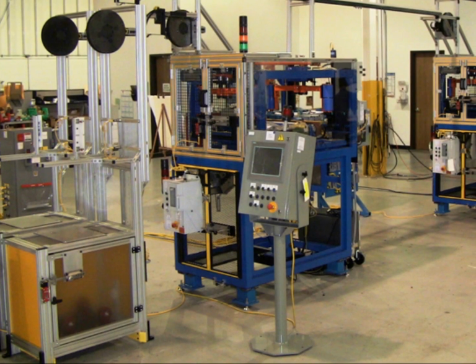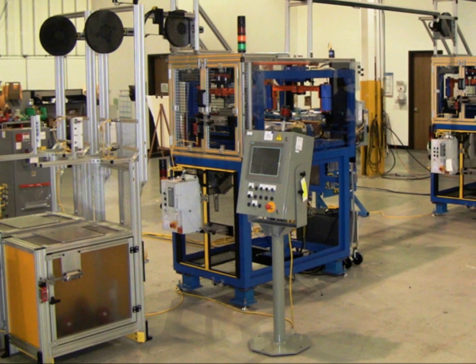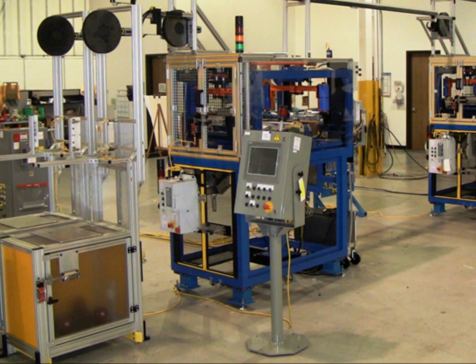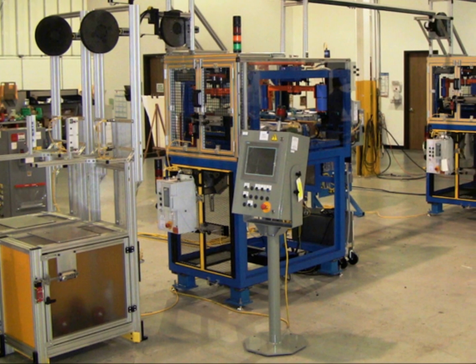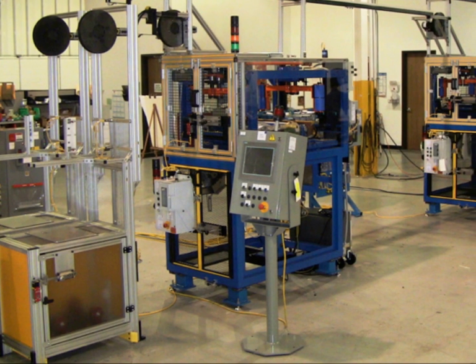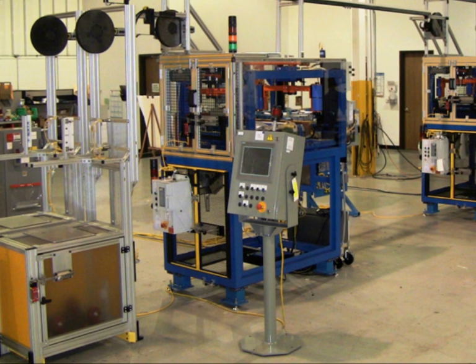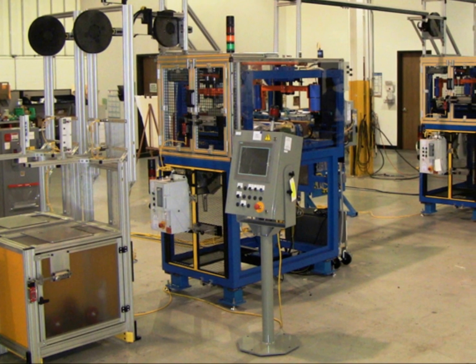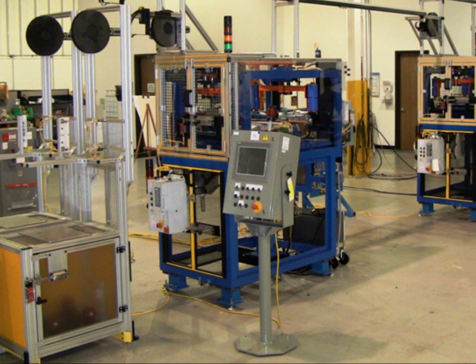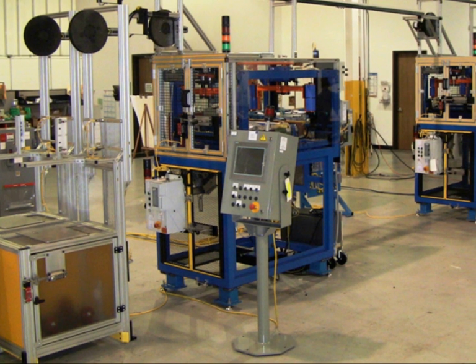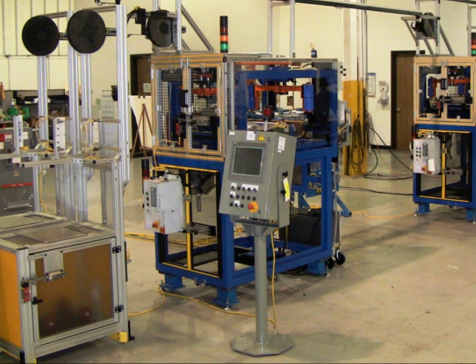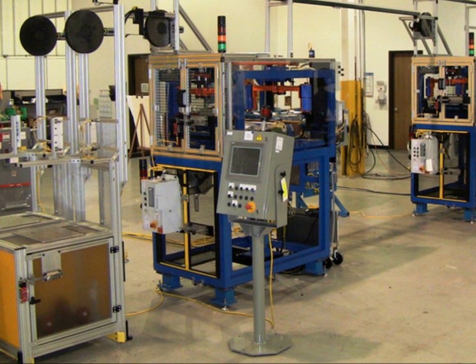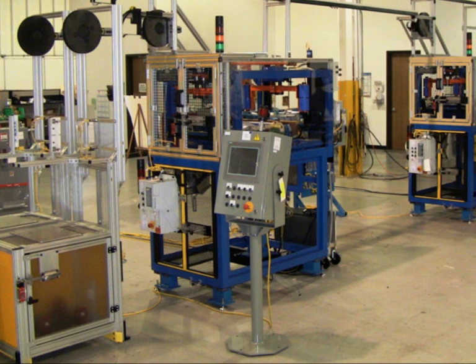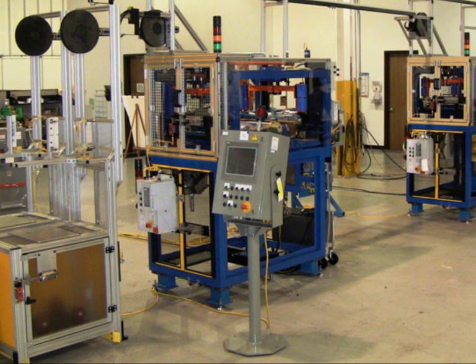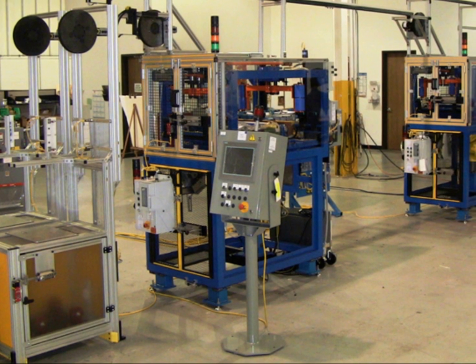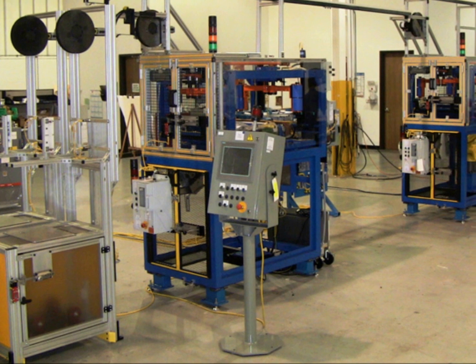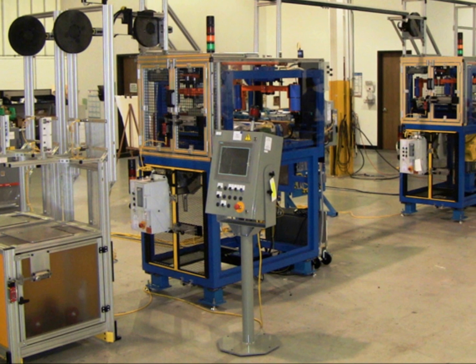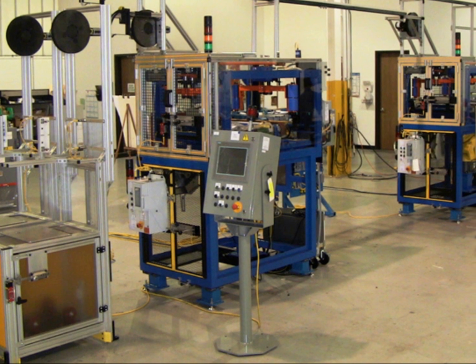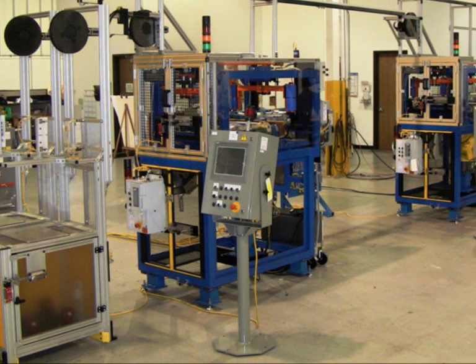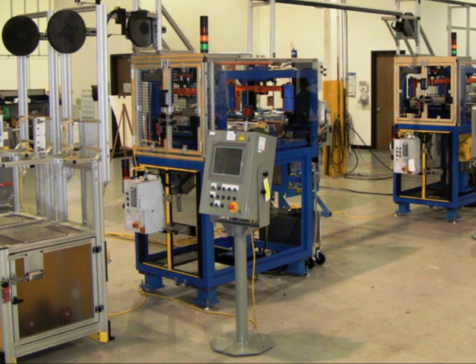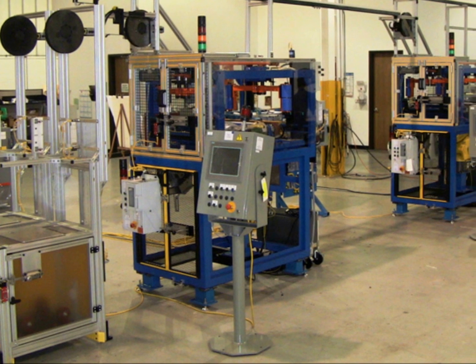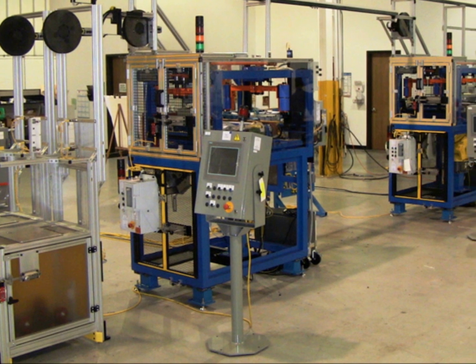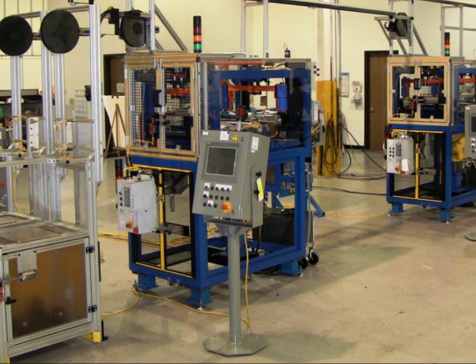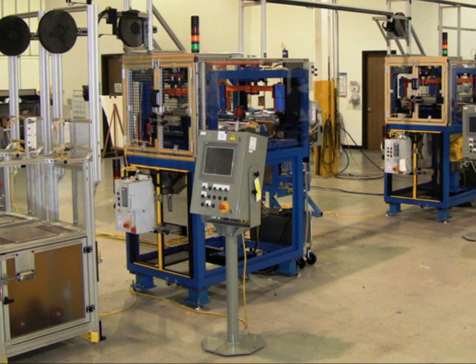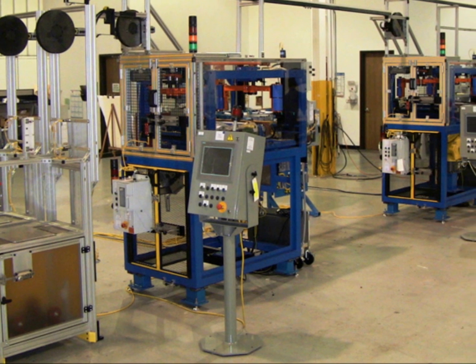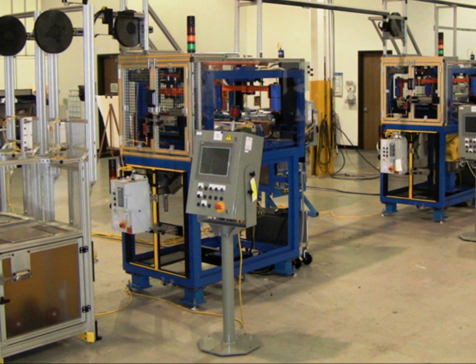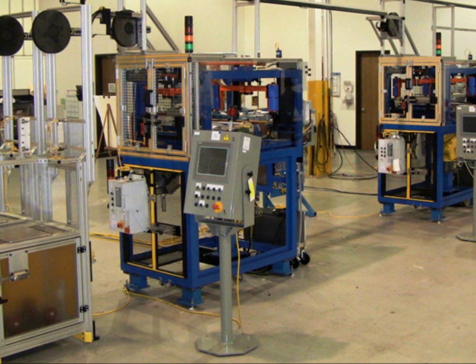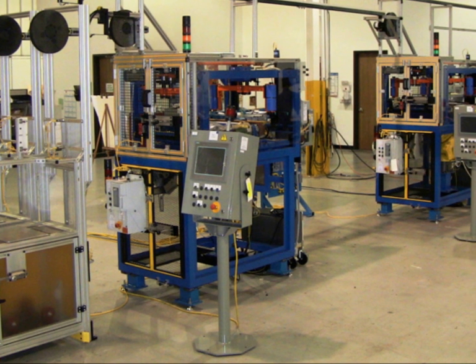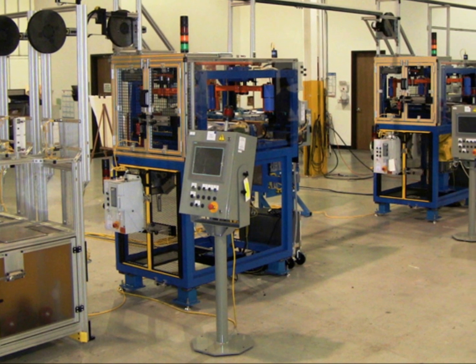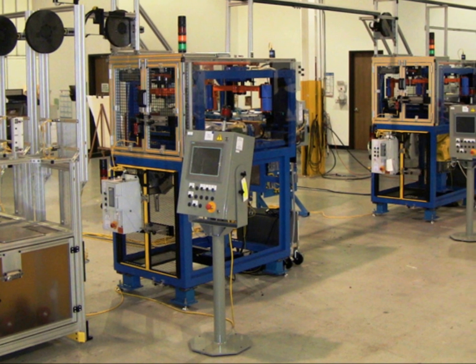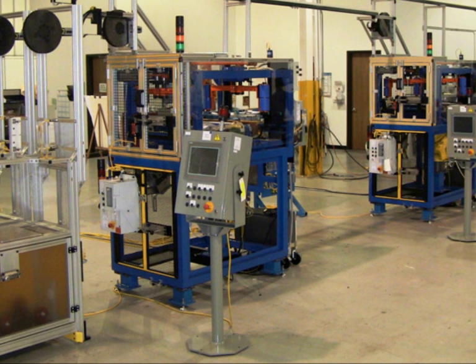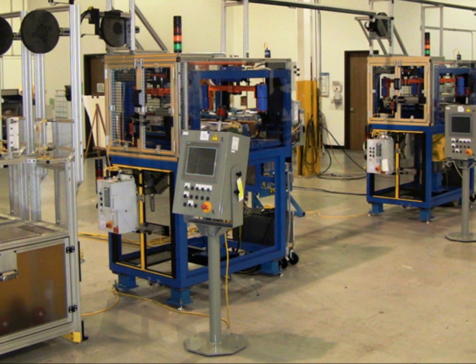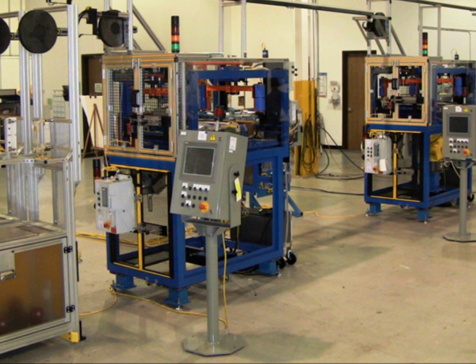AutoWeight combined with 3M wheel weights can easily integrate into your tire and wheel assembly process.